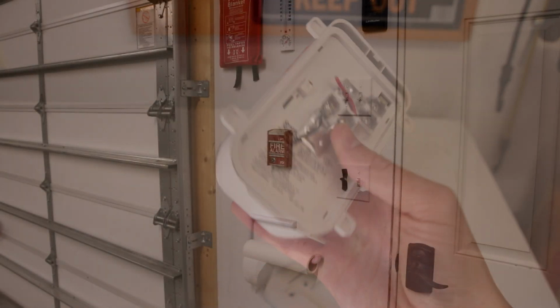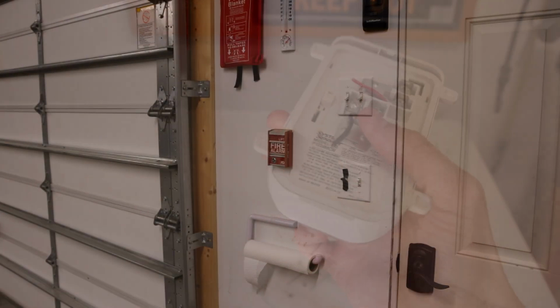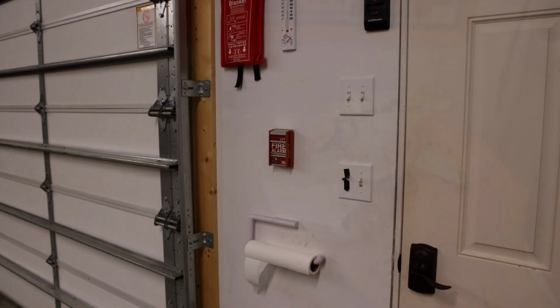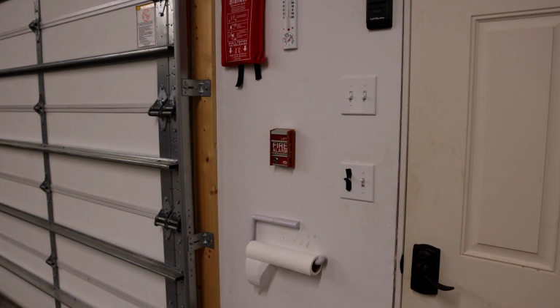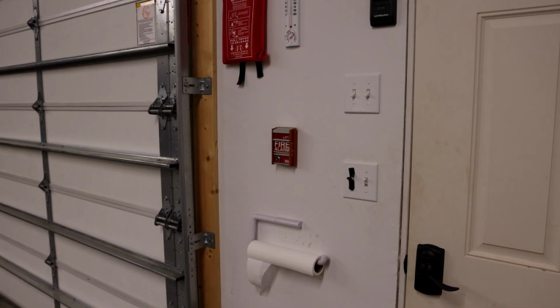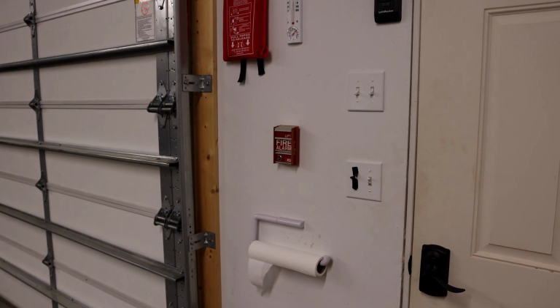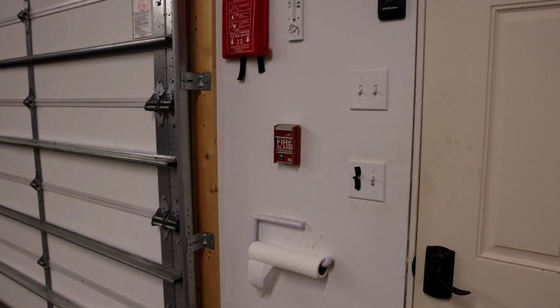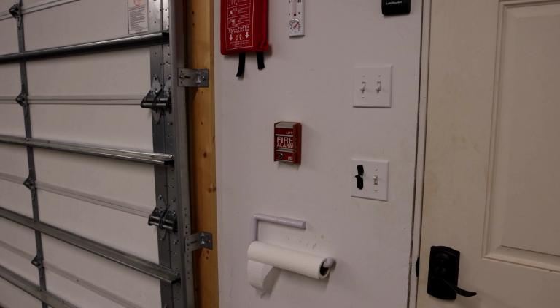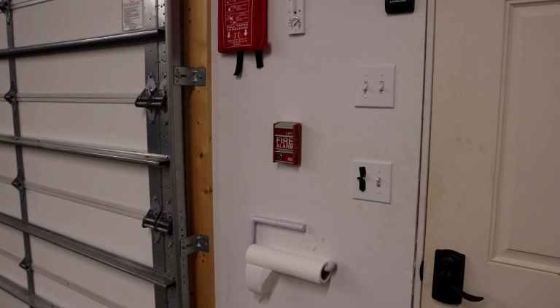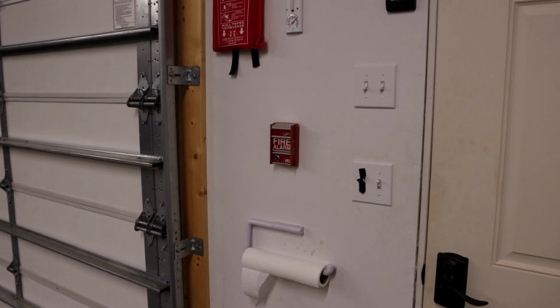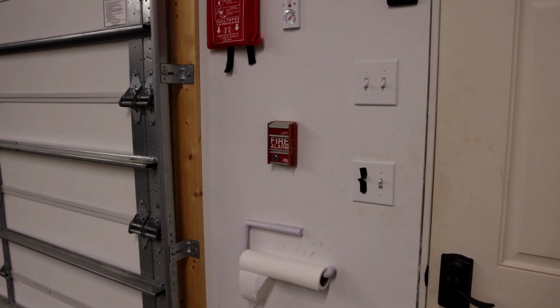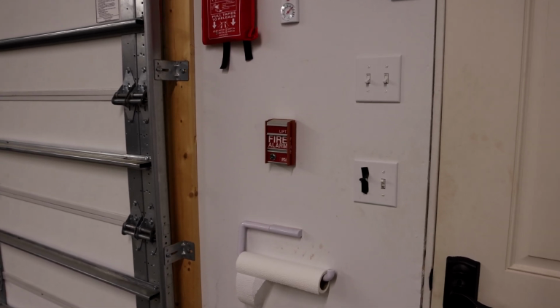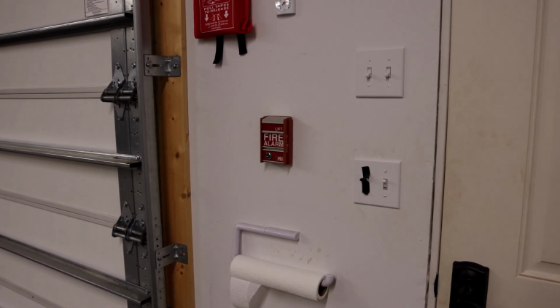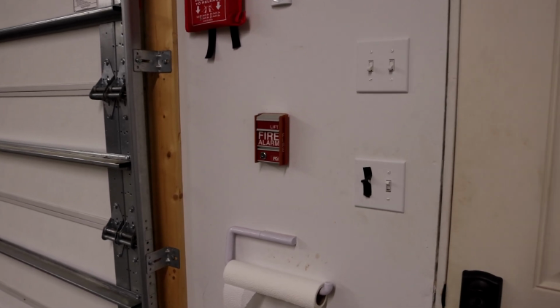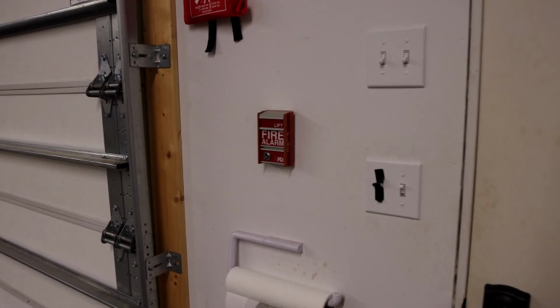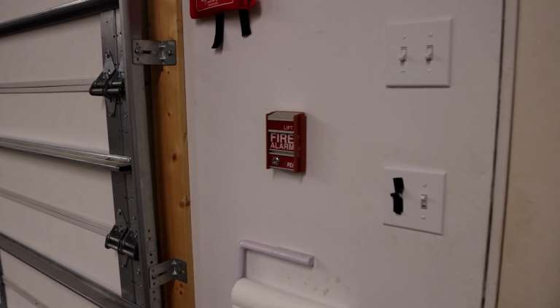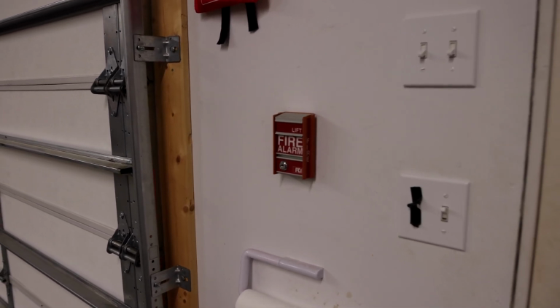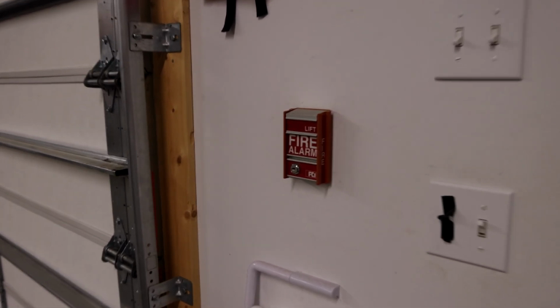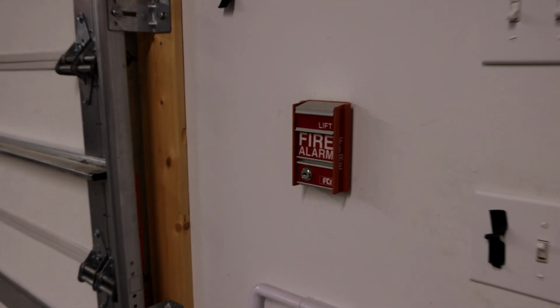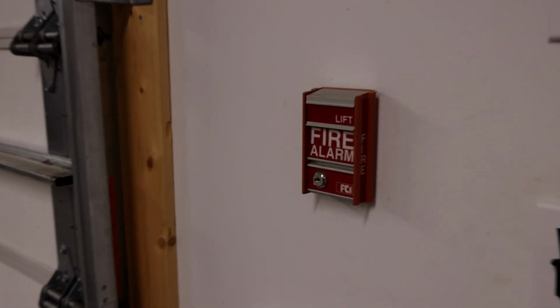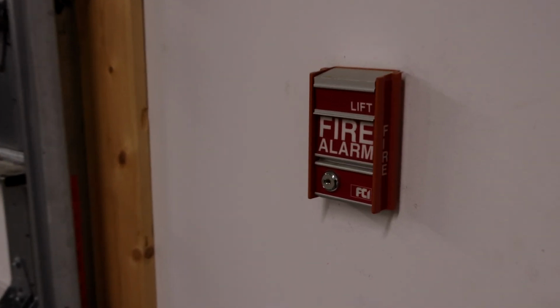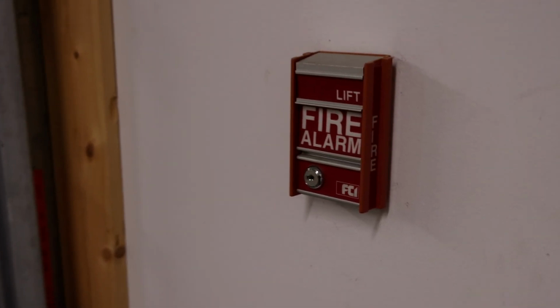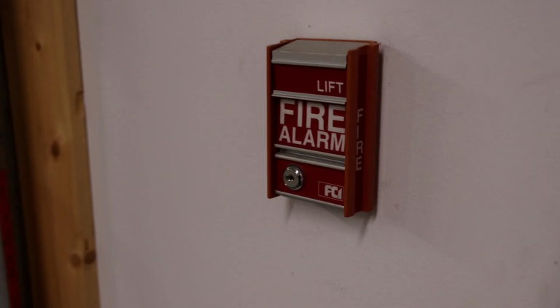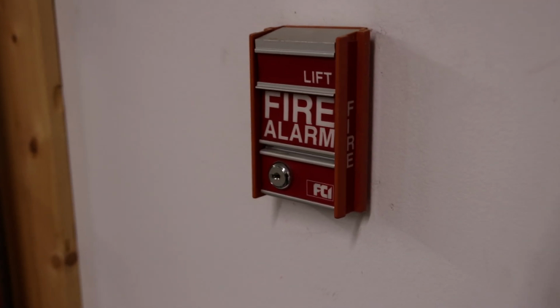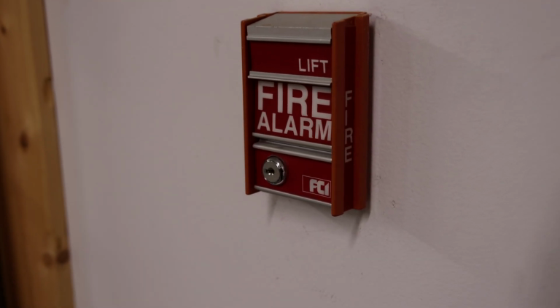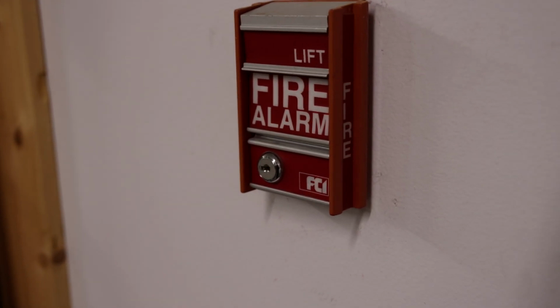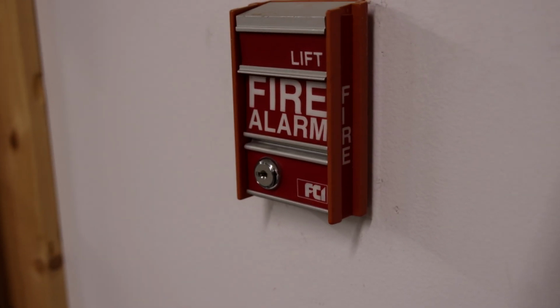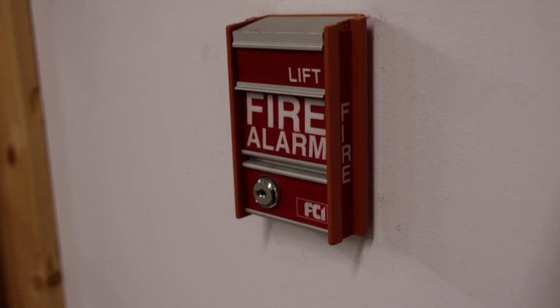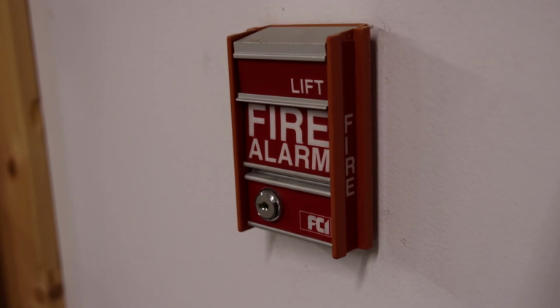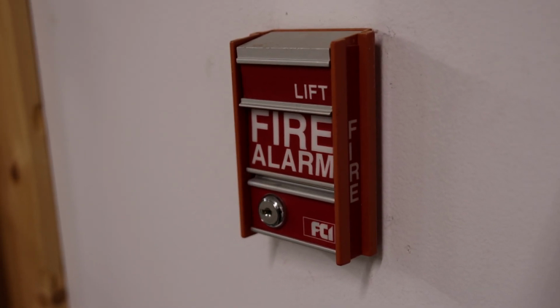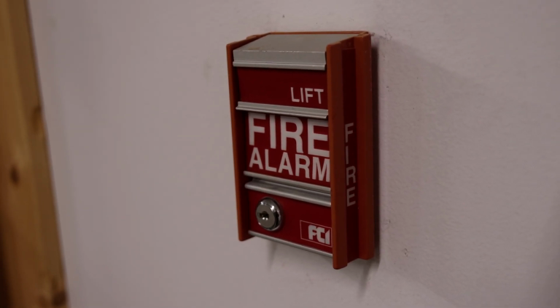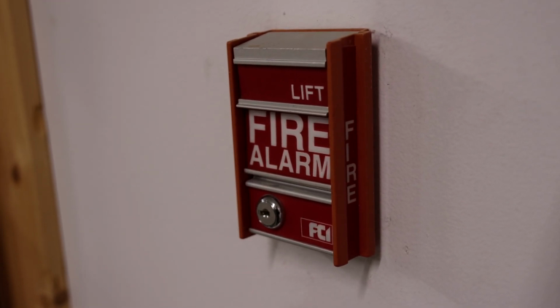Let's go ahead and kick off the test by pulling the fire alarm. Here we go. I love this model of pull station.